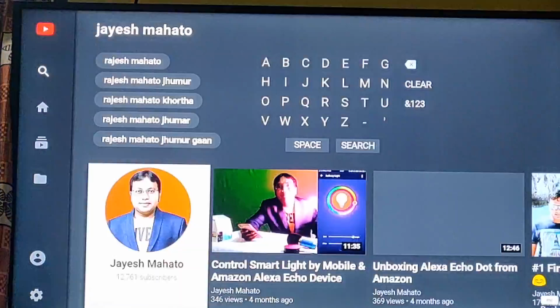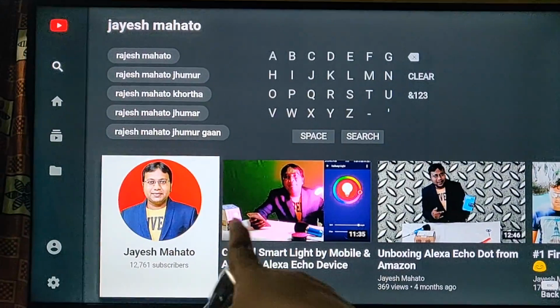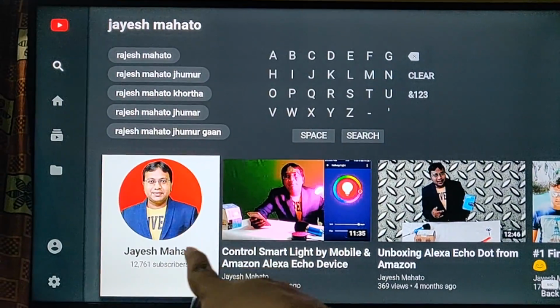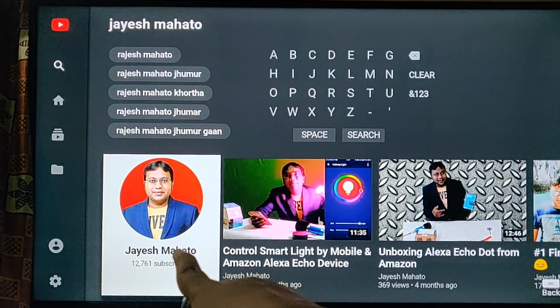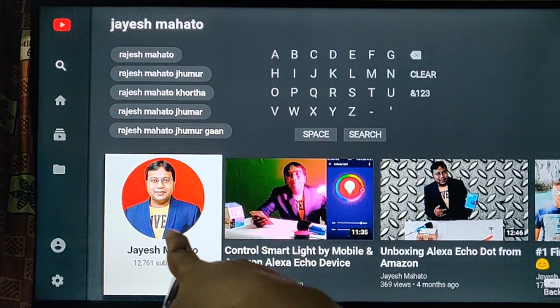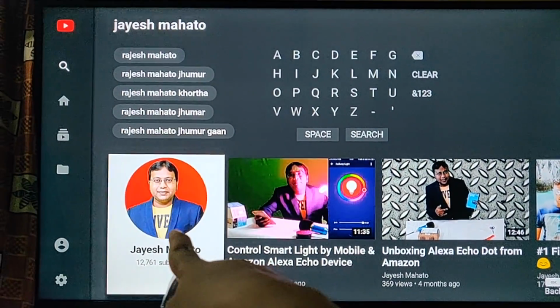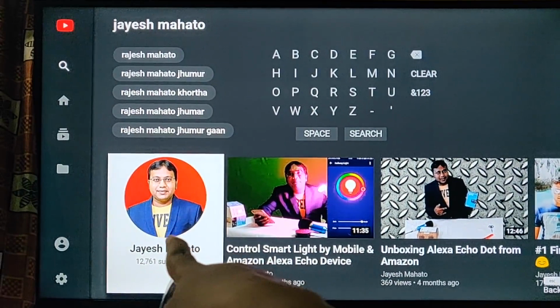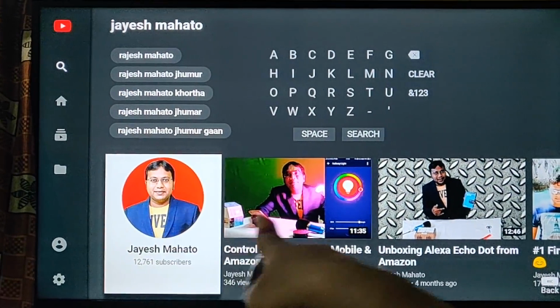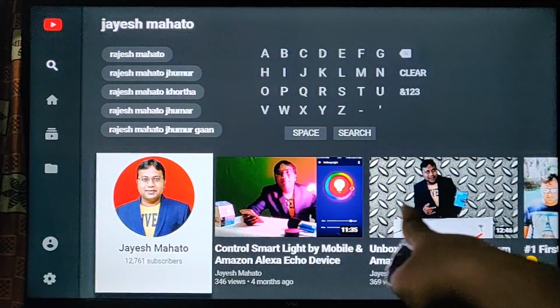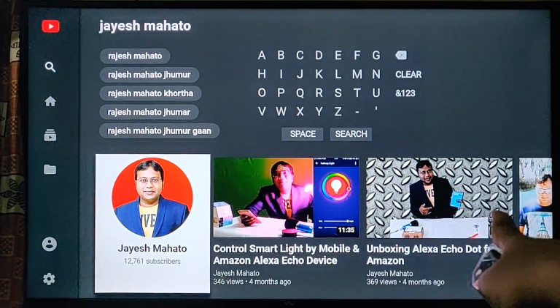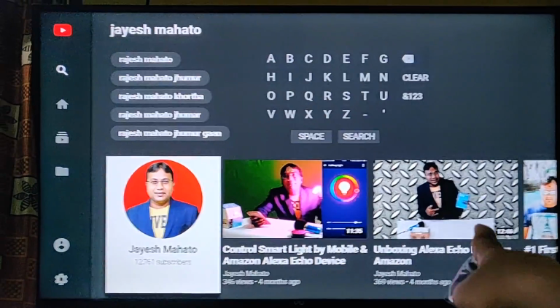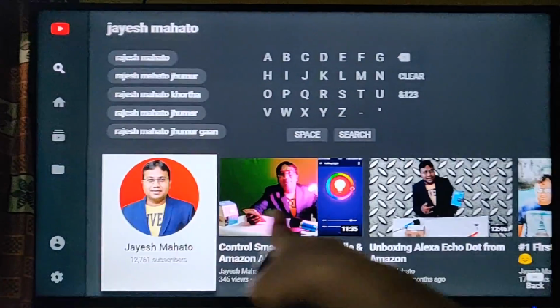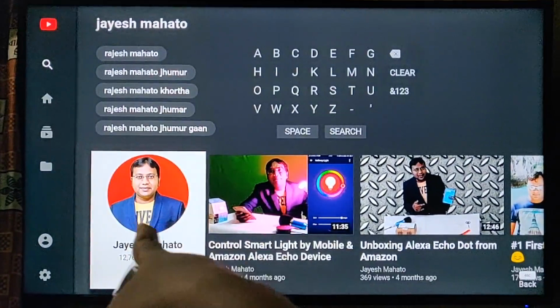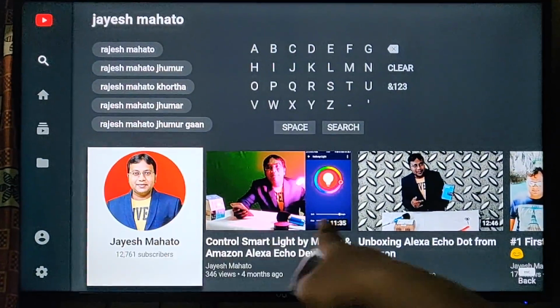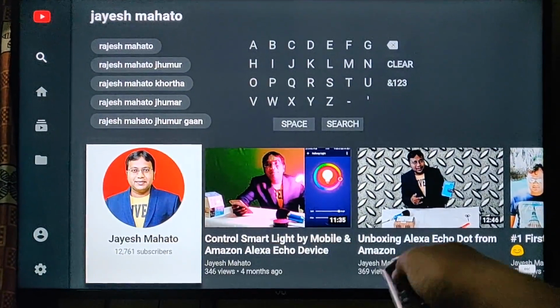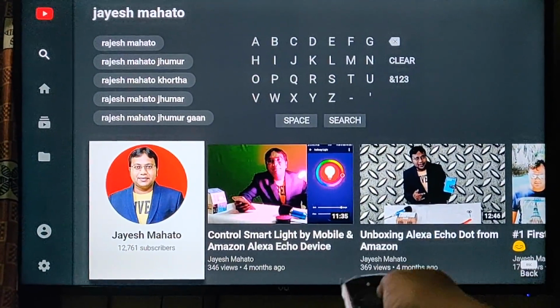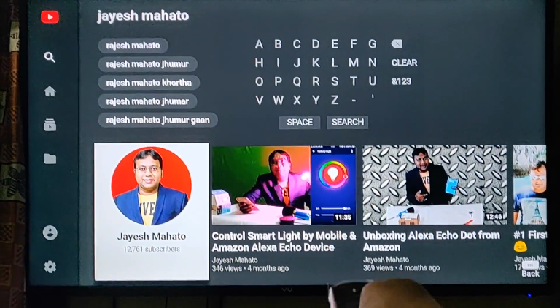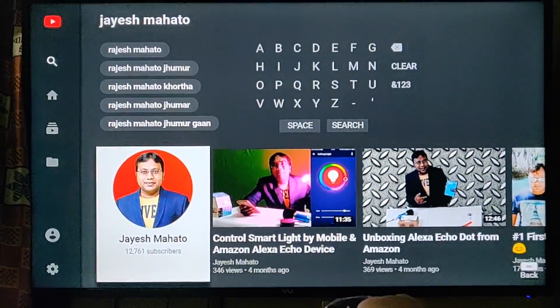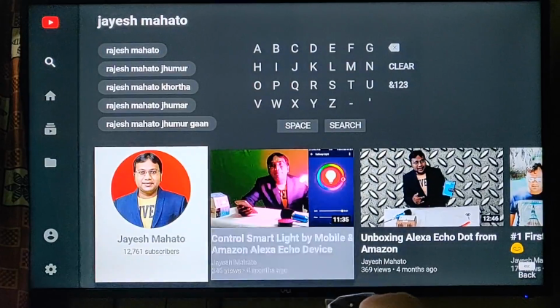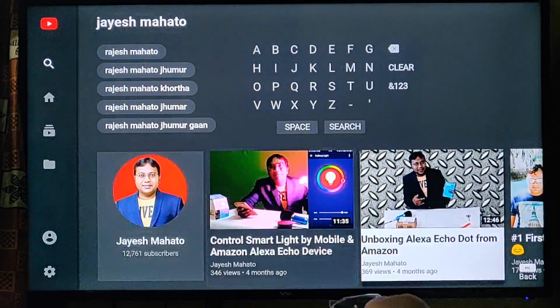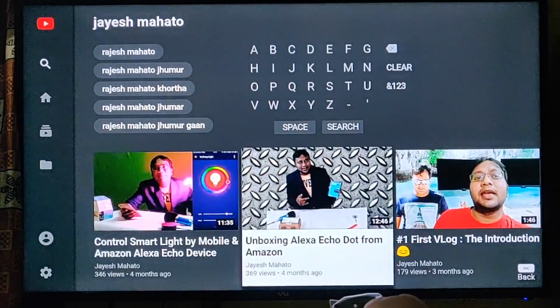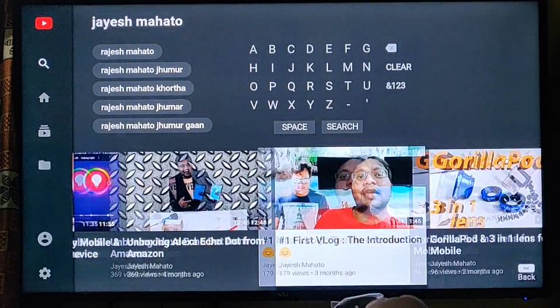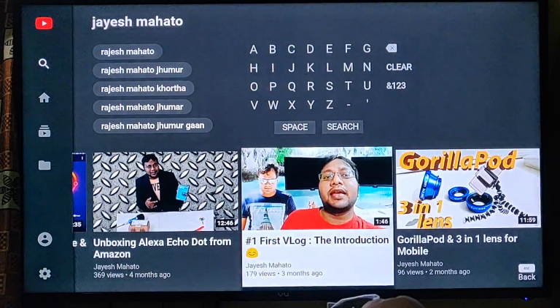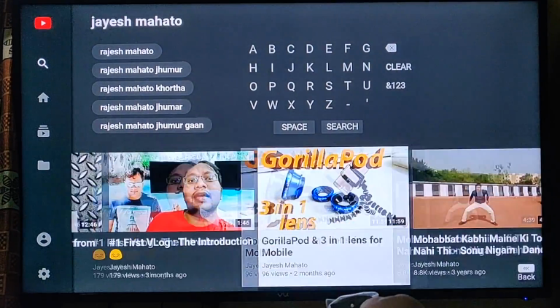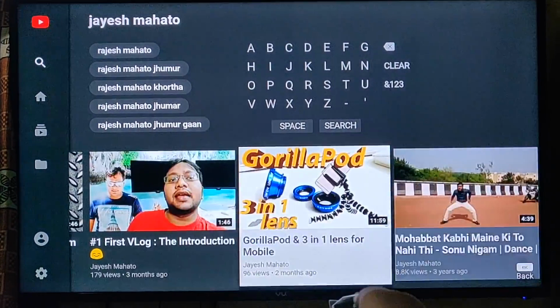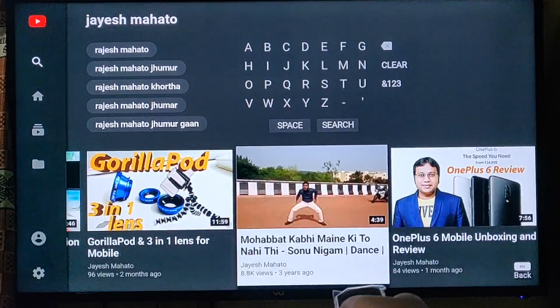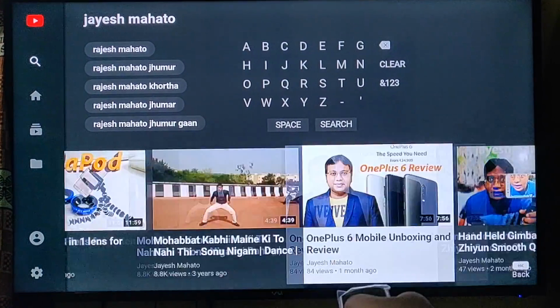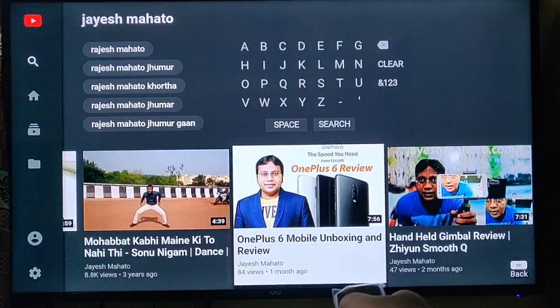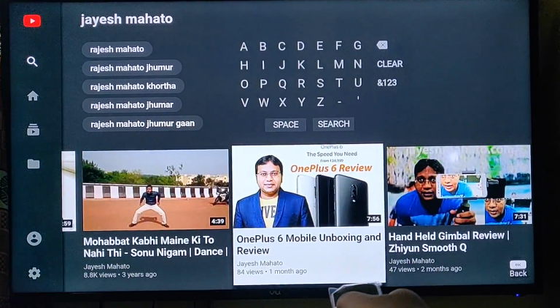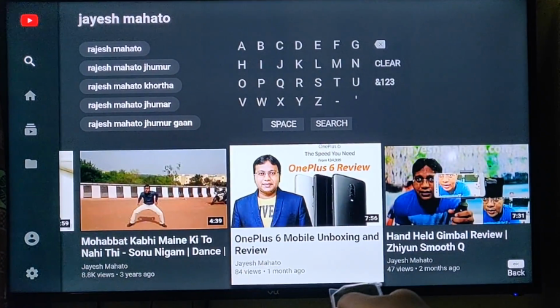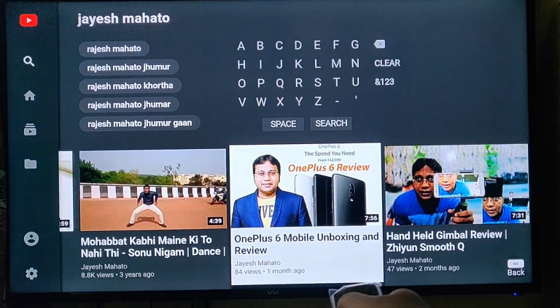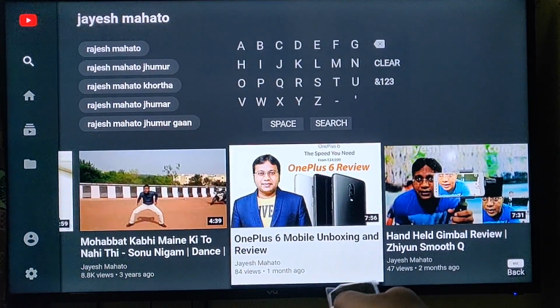That's cool — that's me! These are my videos. Wow, these are all my videos.